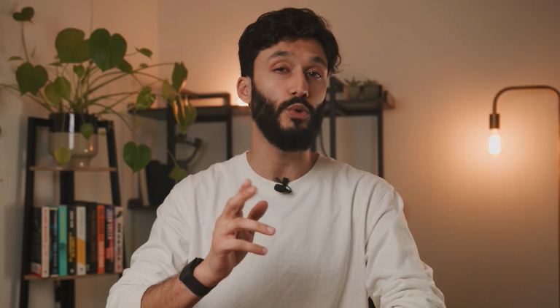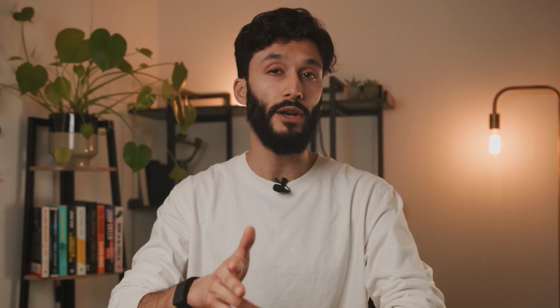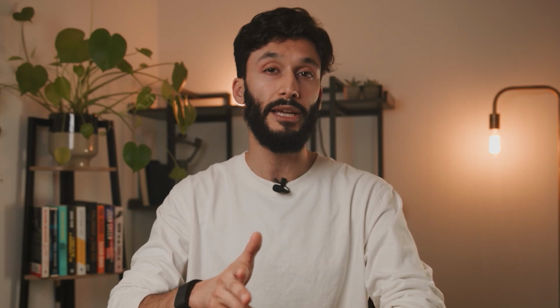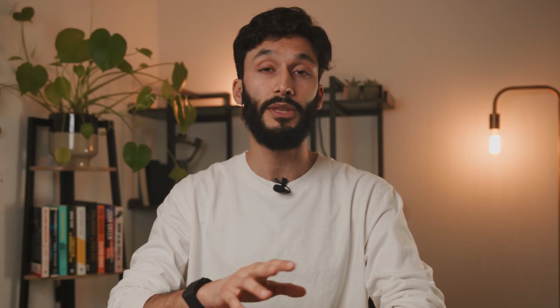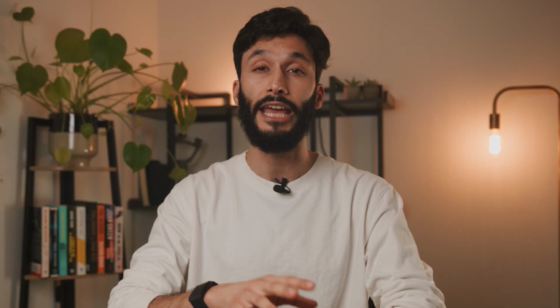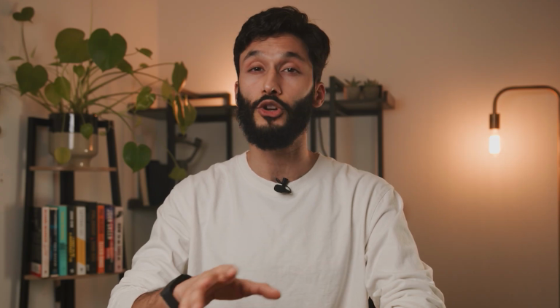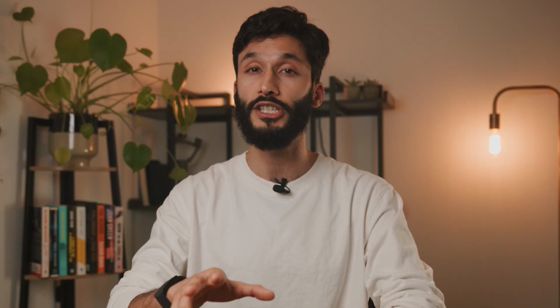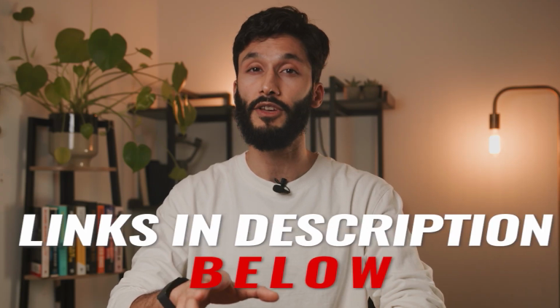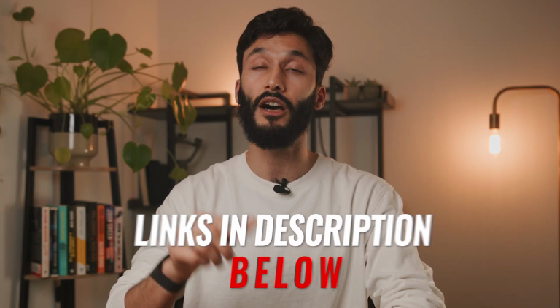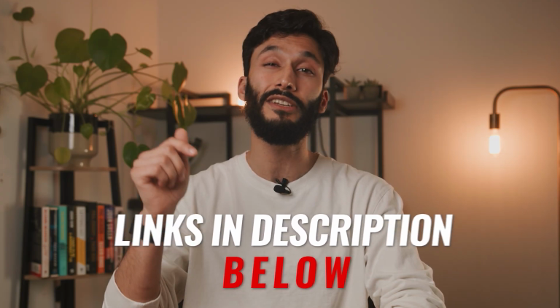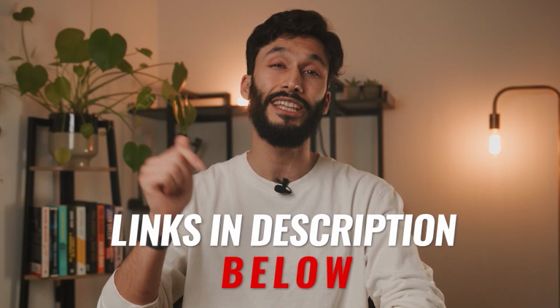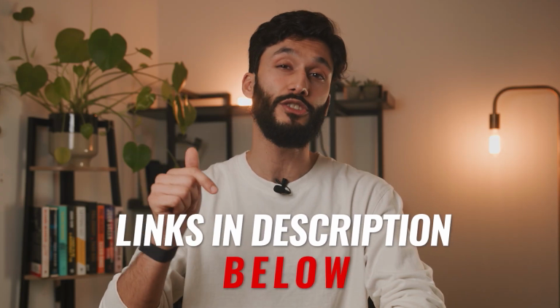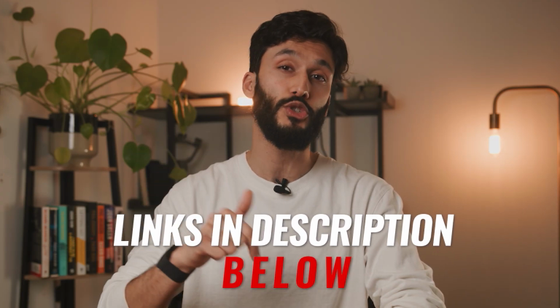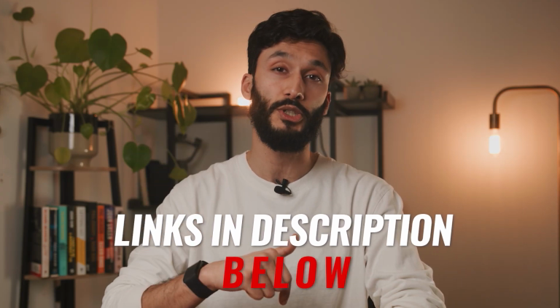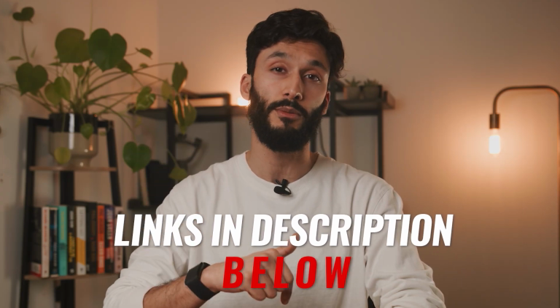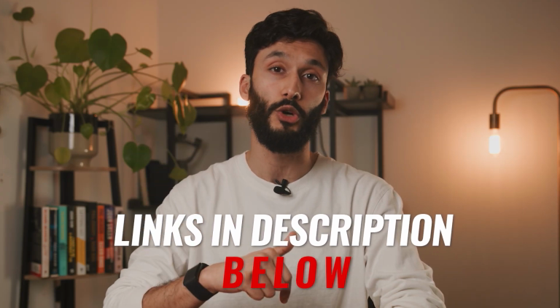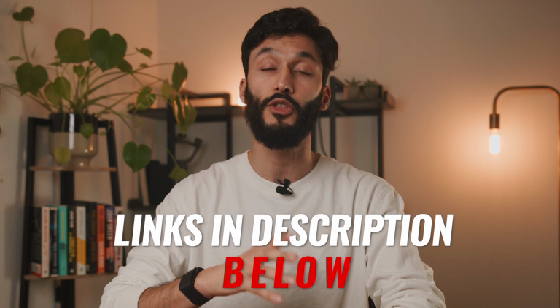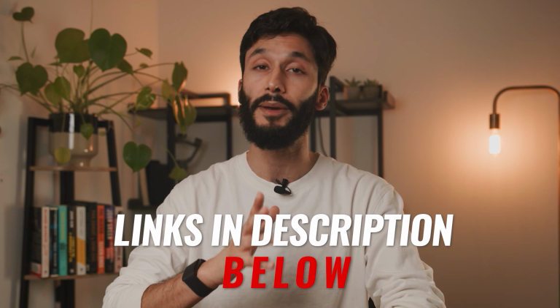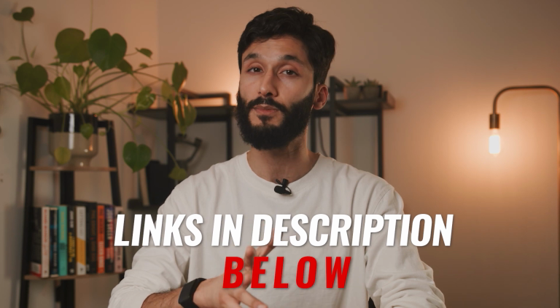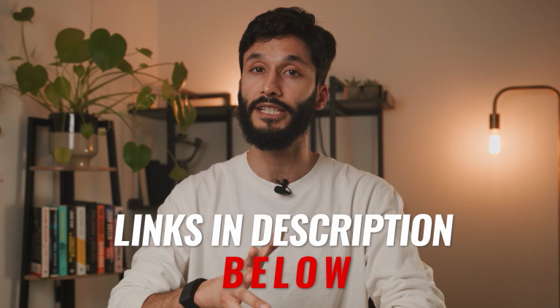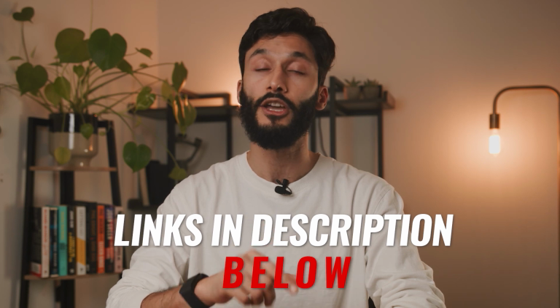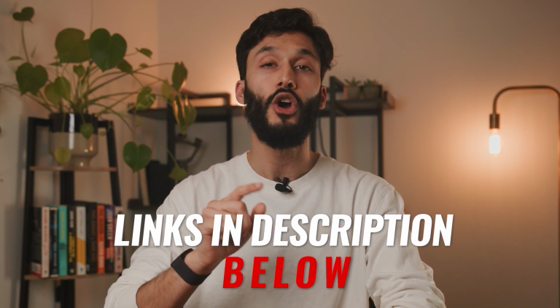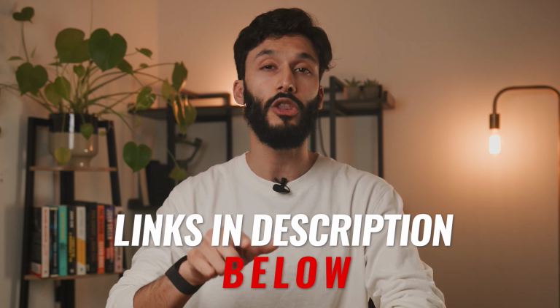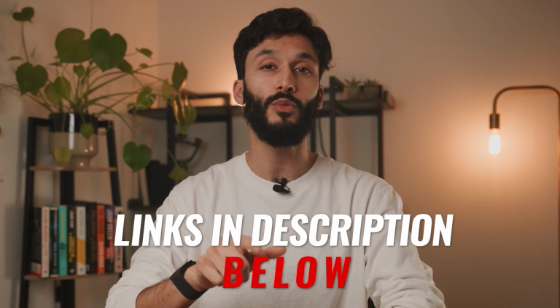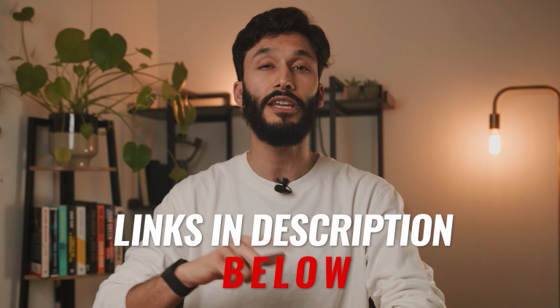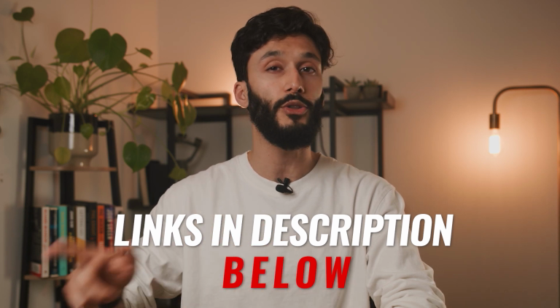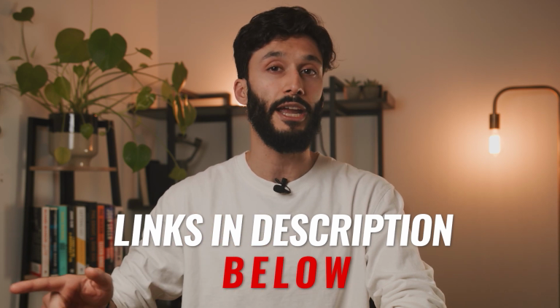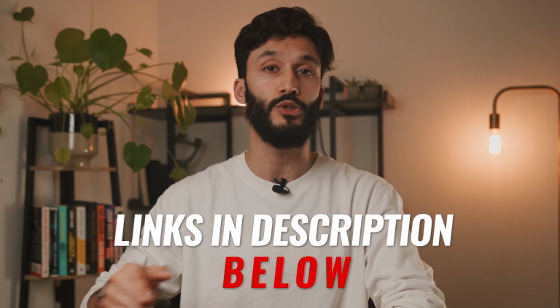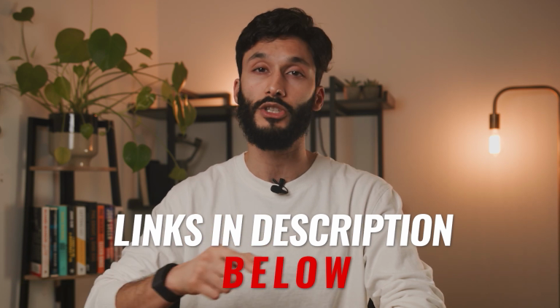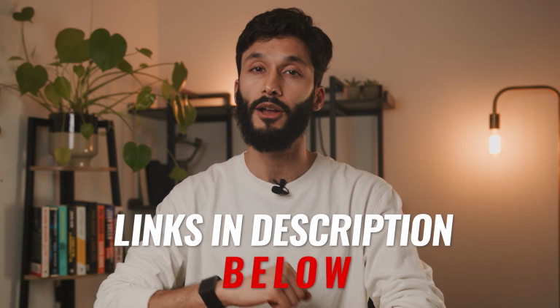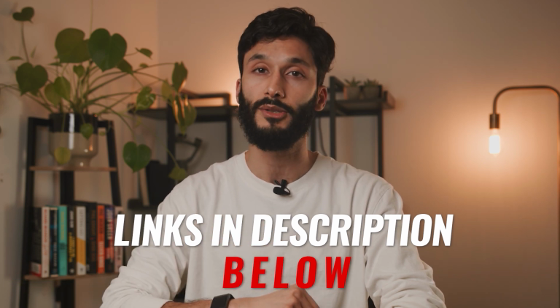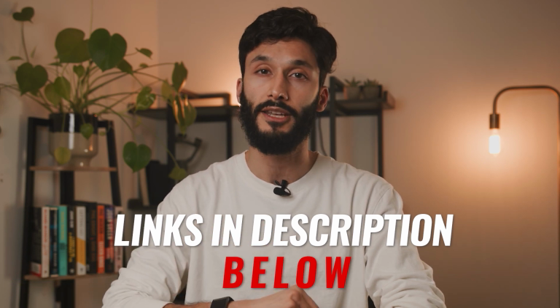If you want to pick up the Canon R7, I'll leave links in the description down below for the best pricing, along with the other cameras we talk about today.